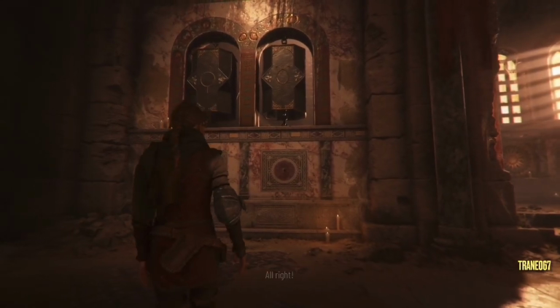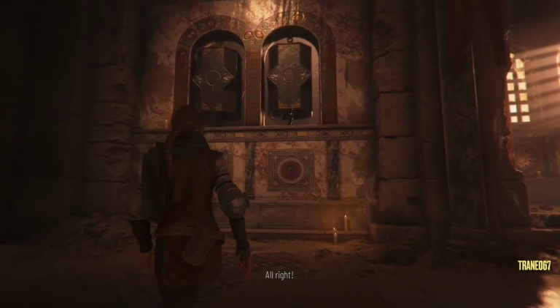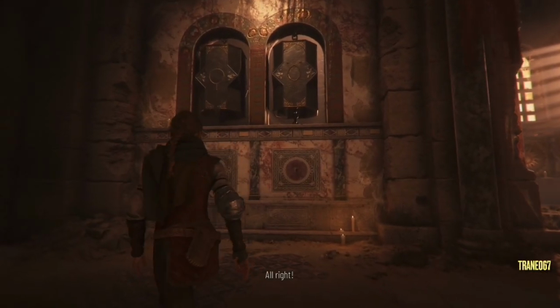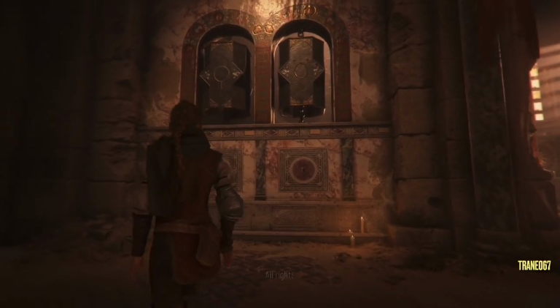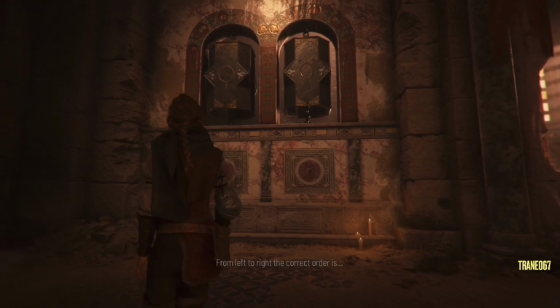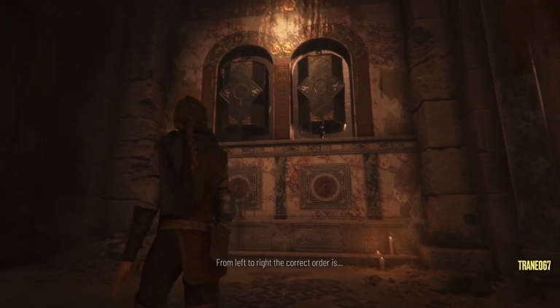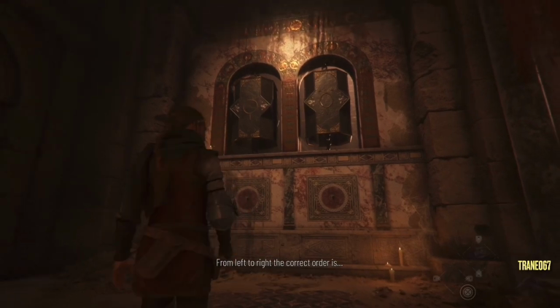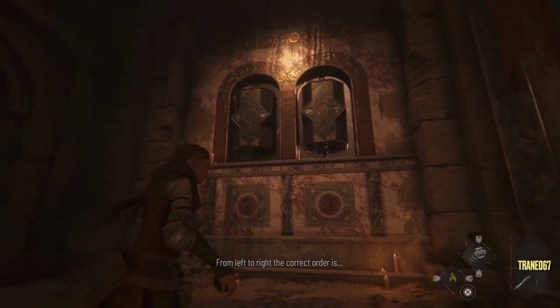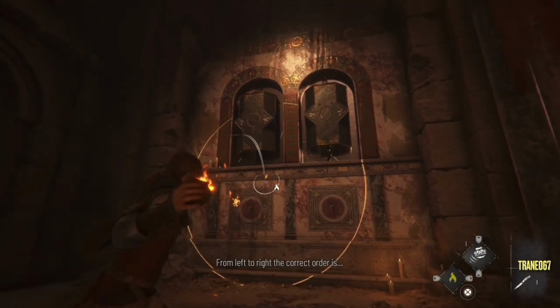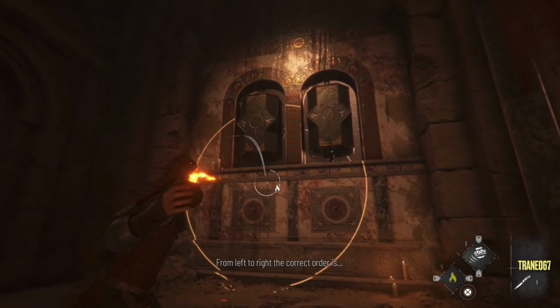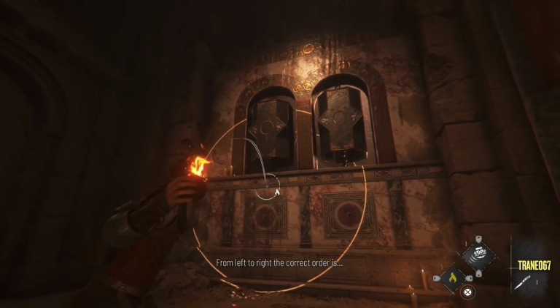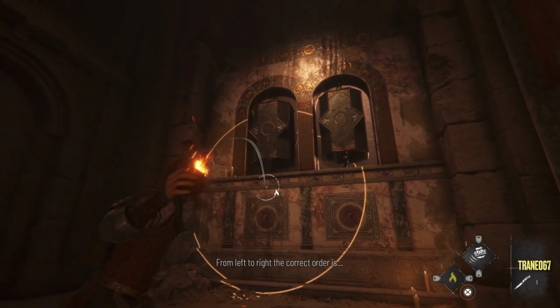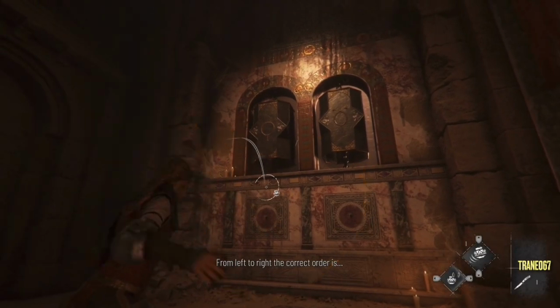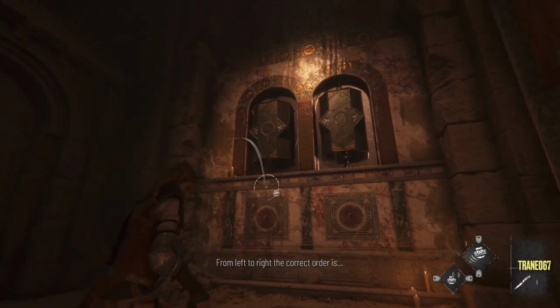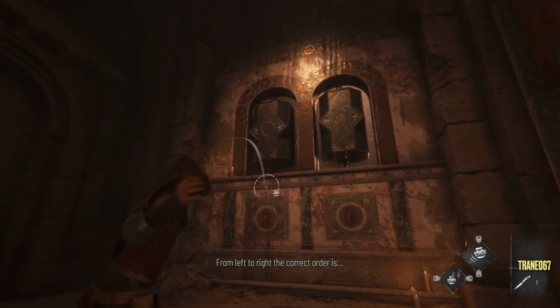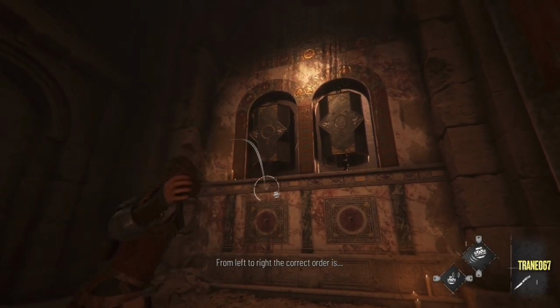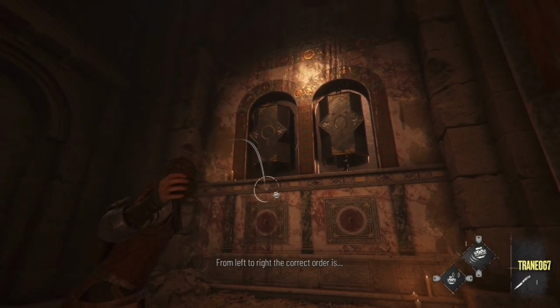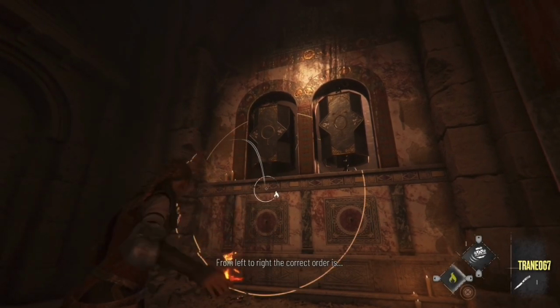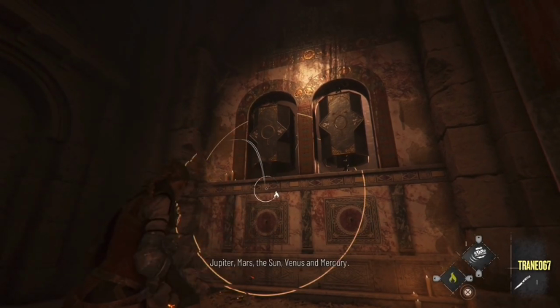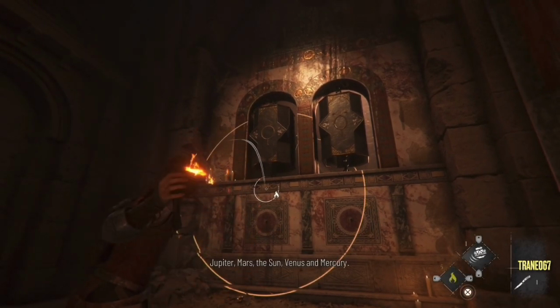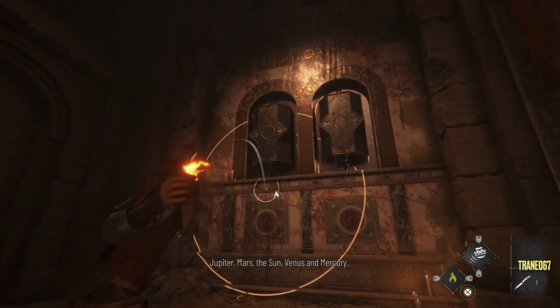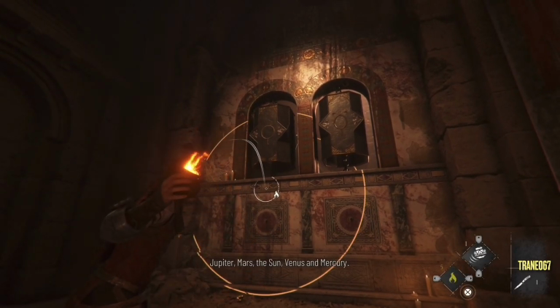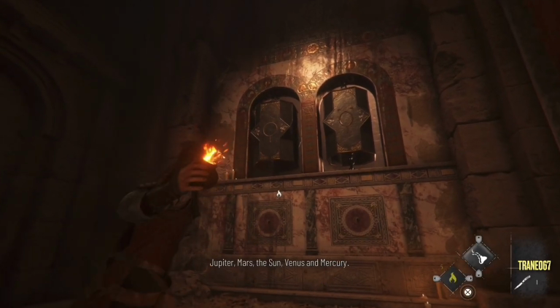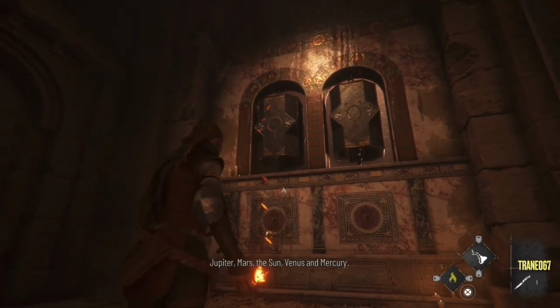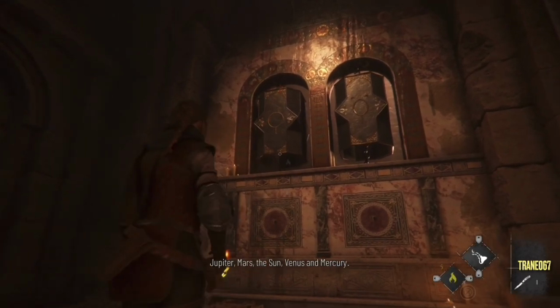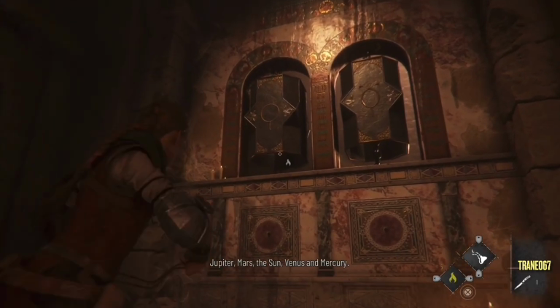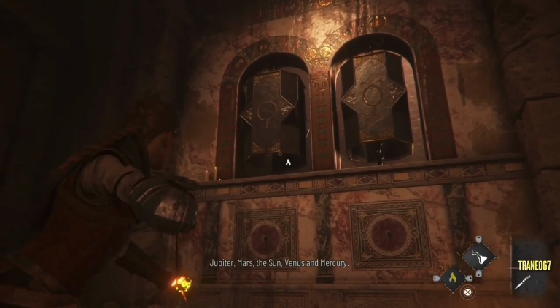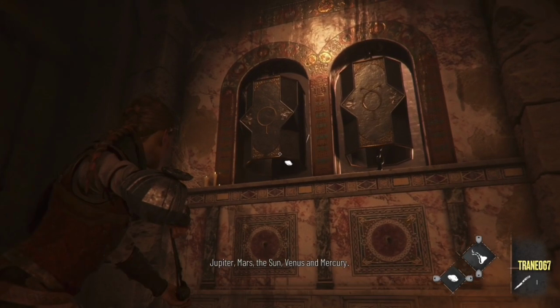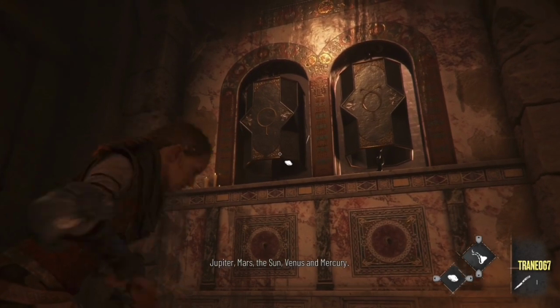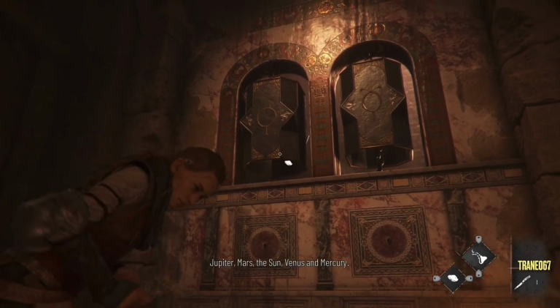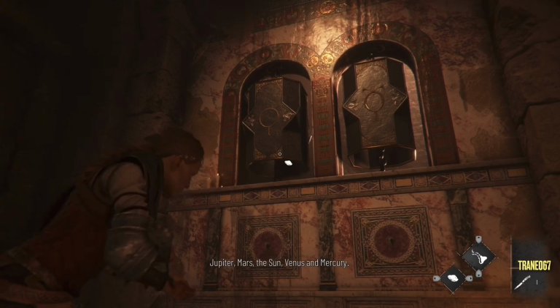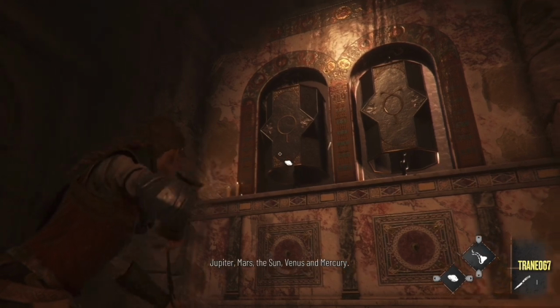All right. From left to right, the correct order is: Jupiter, Mars, the Sun, Venus, and Mercury.